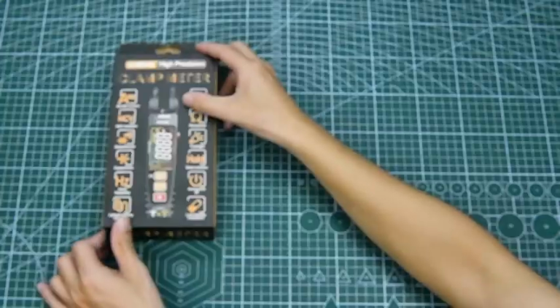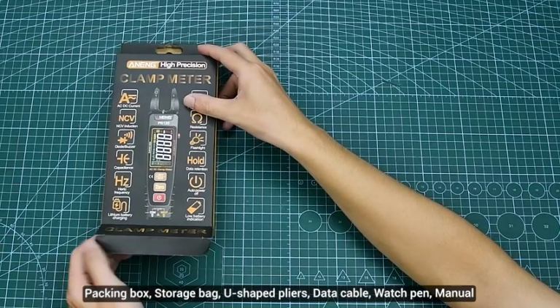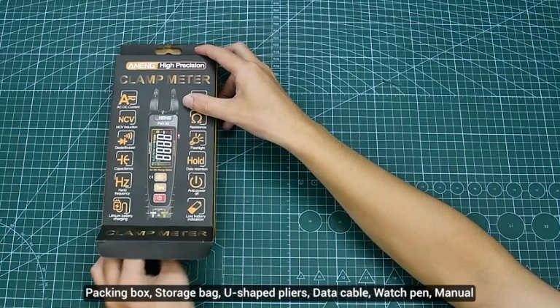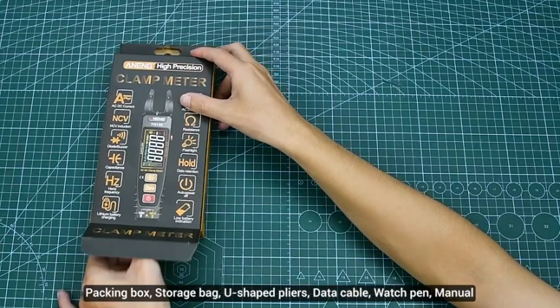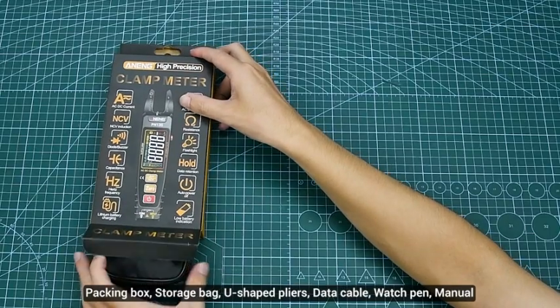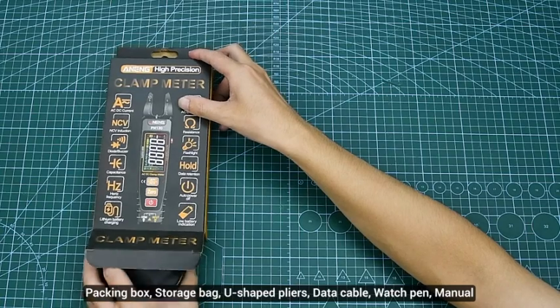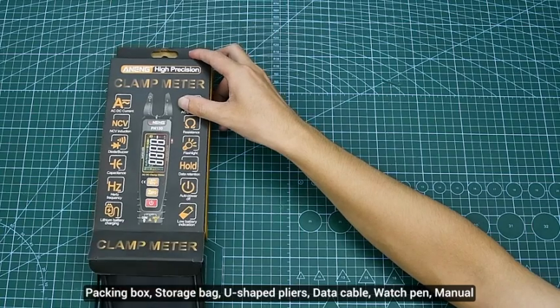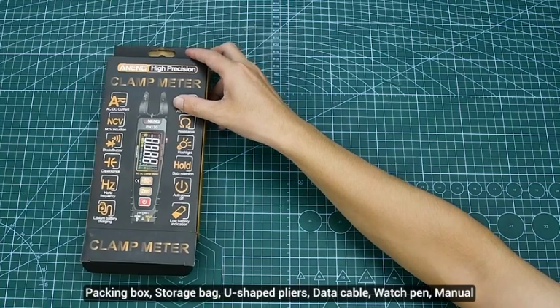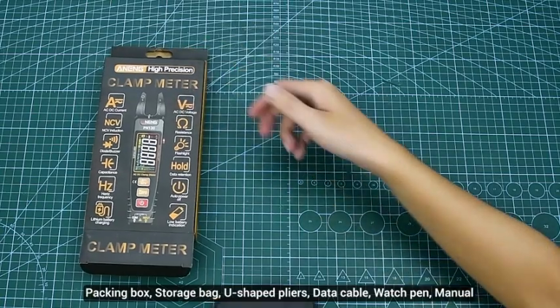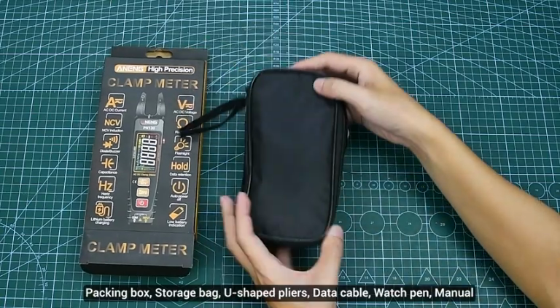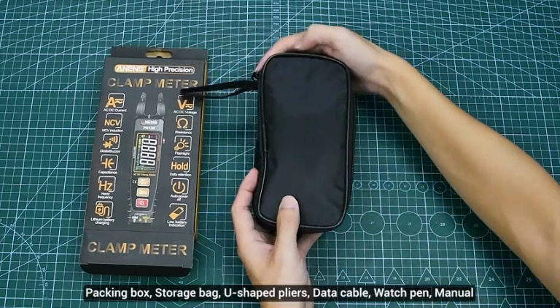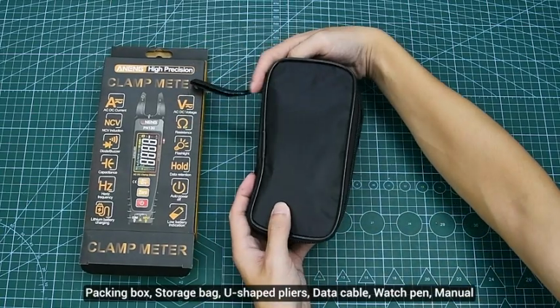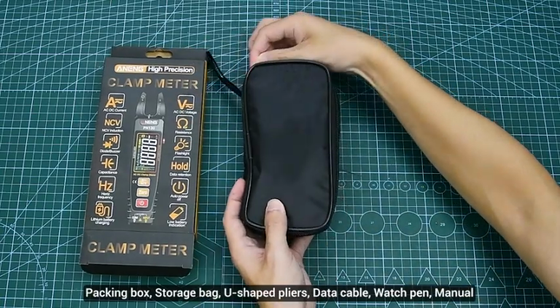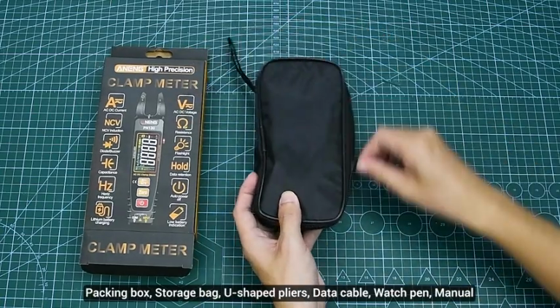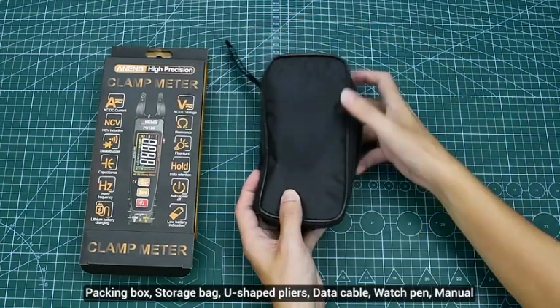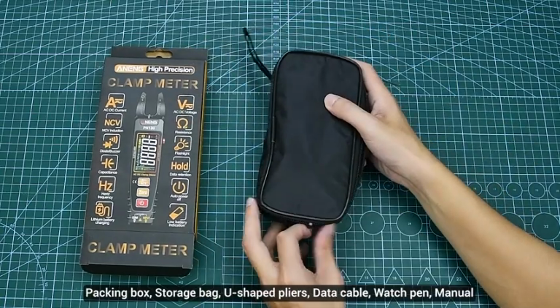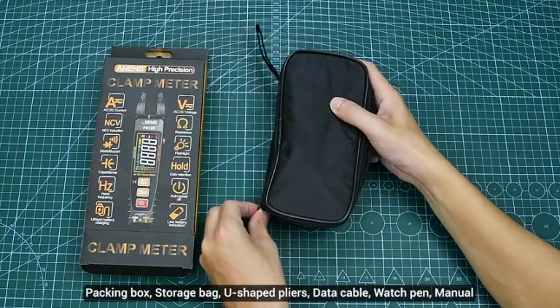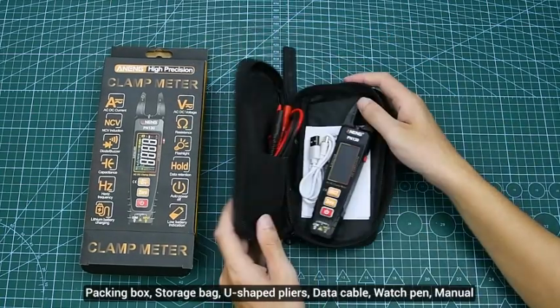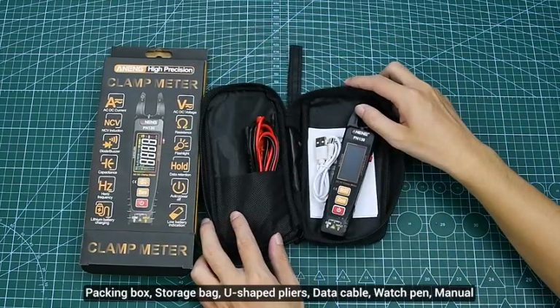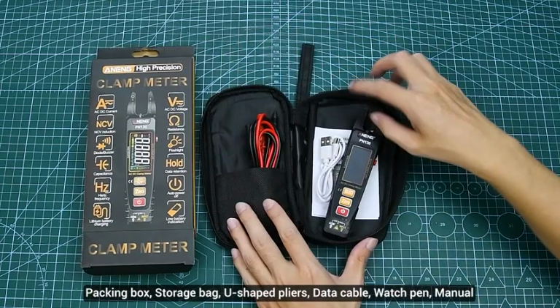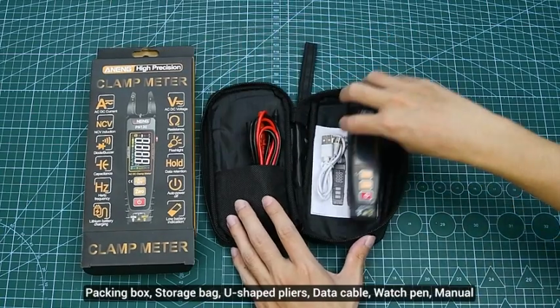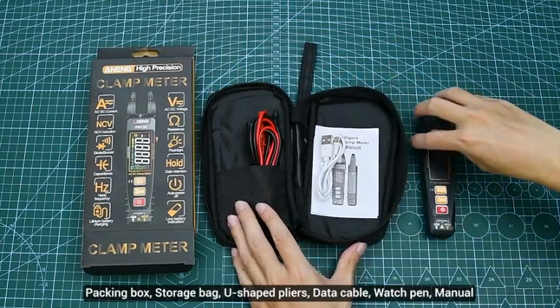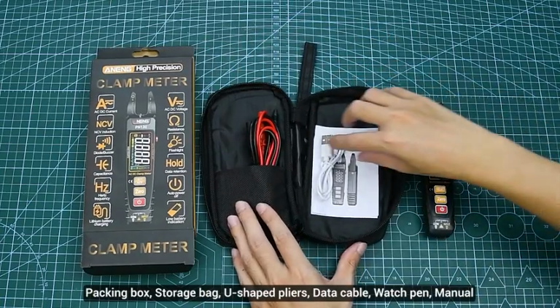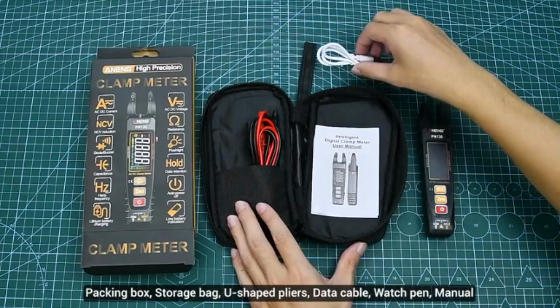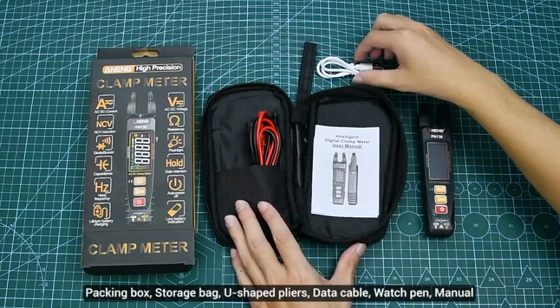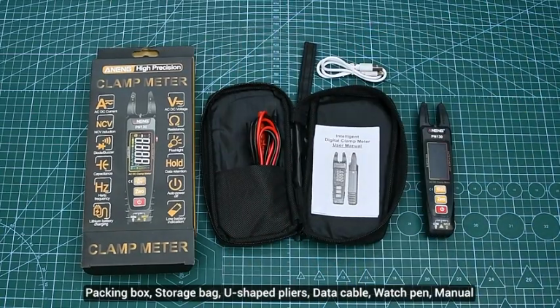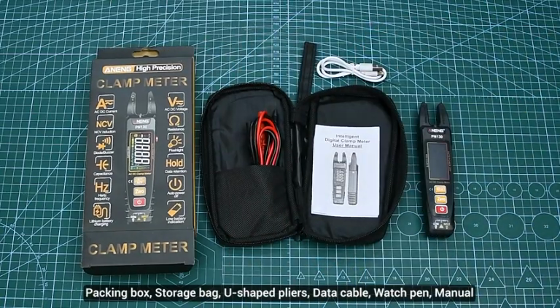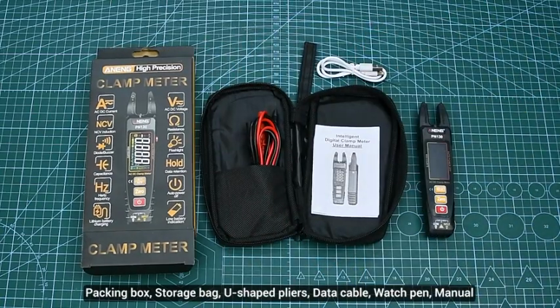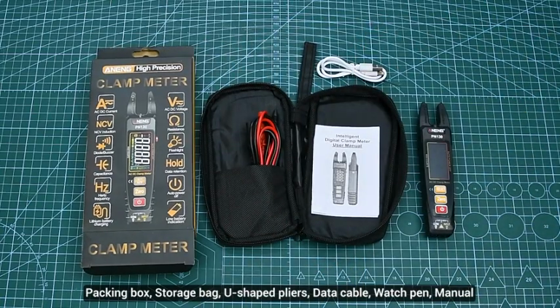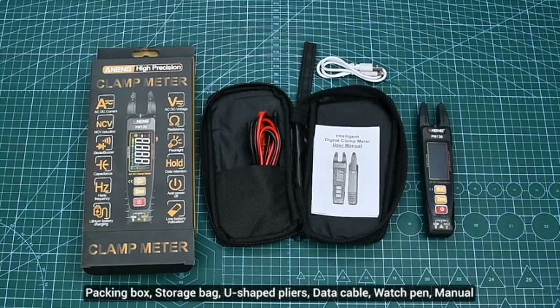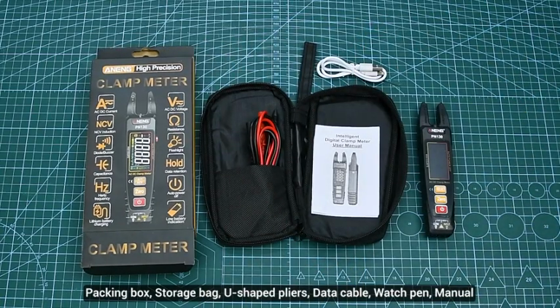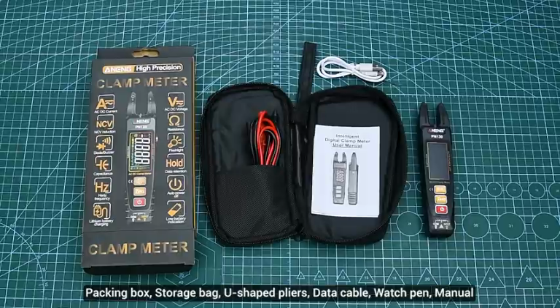Packing box, storage bag, U-shaped pliers, data cable, watch pen, manual.